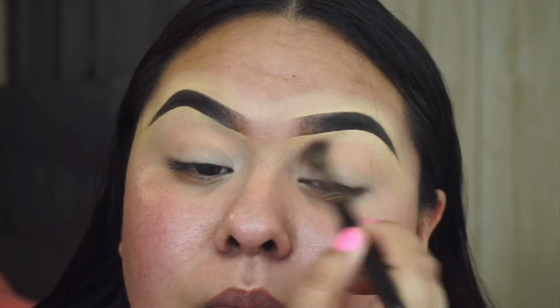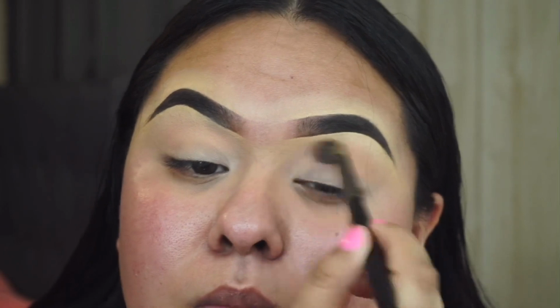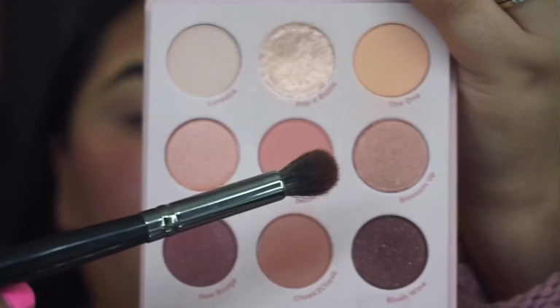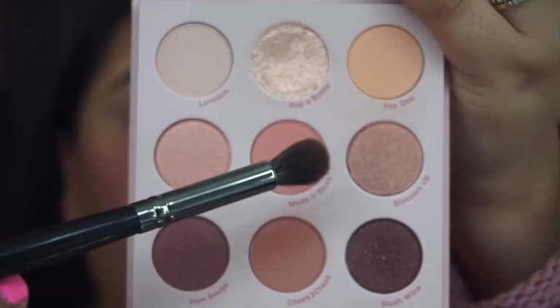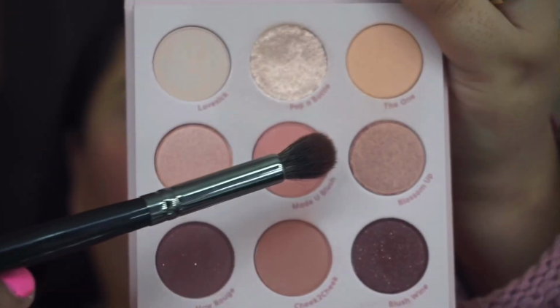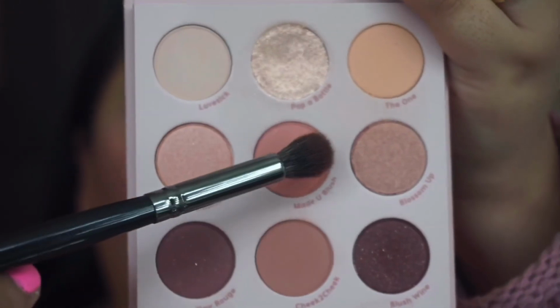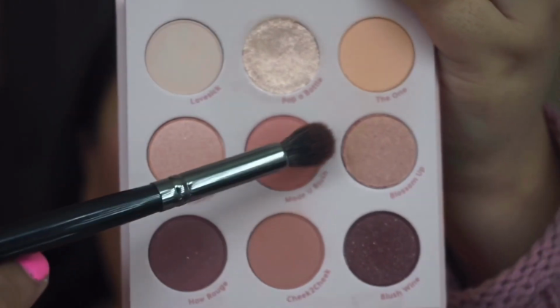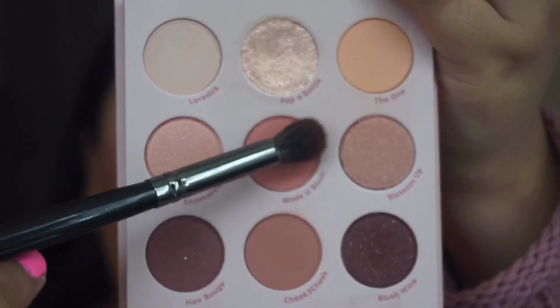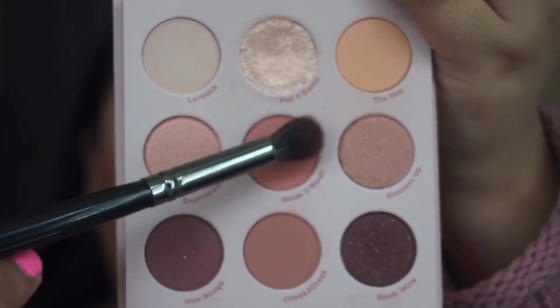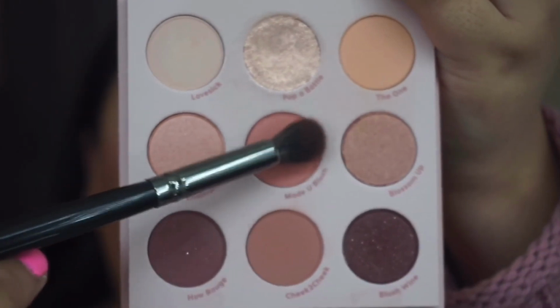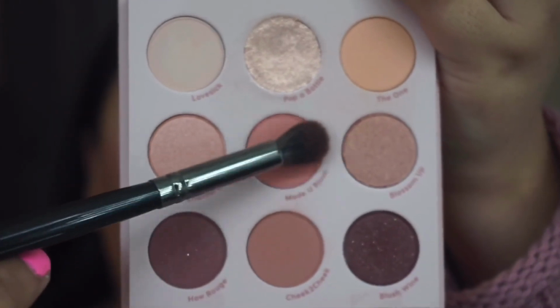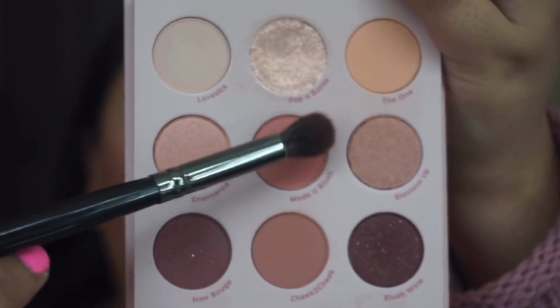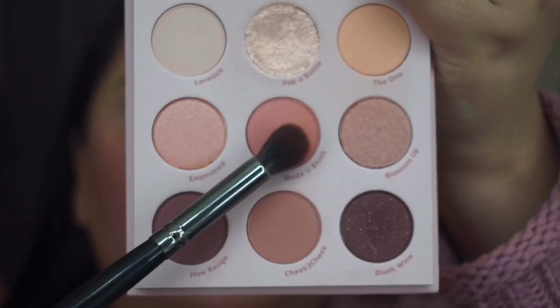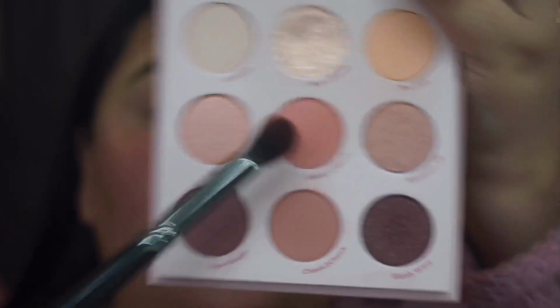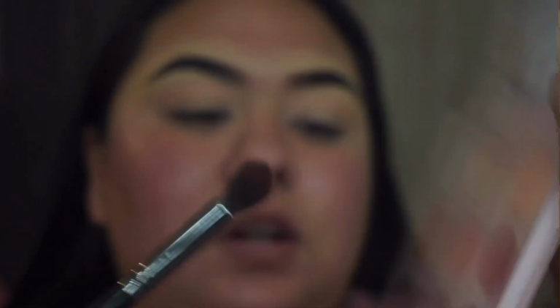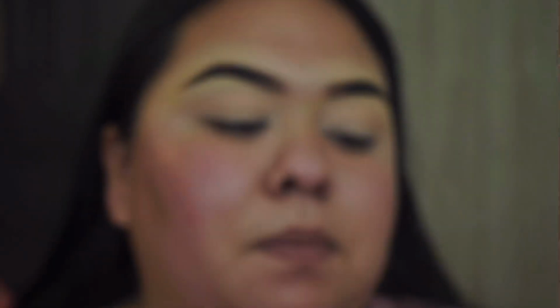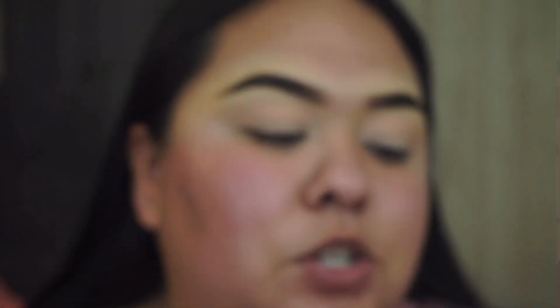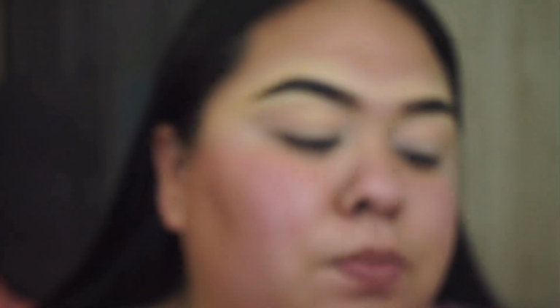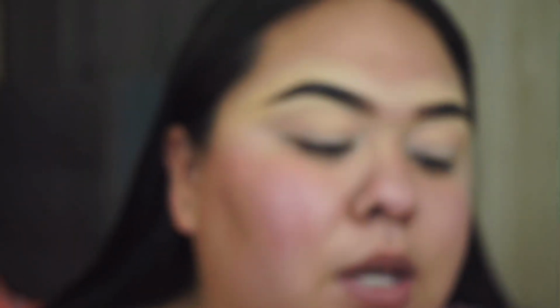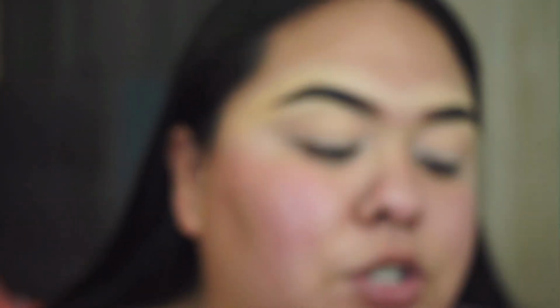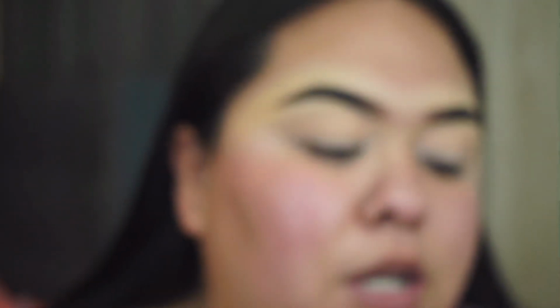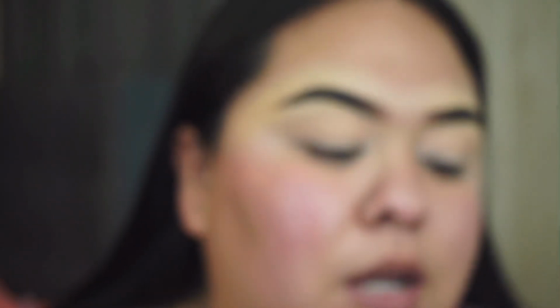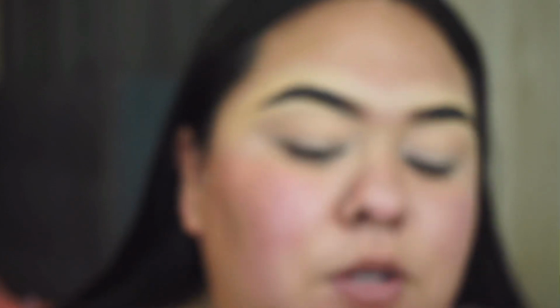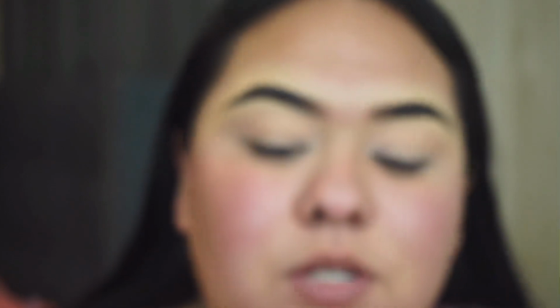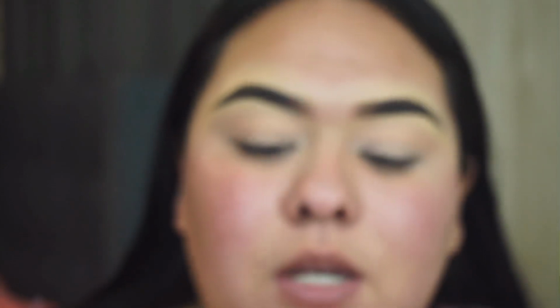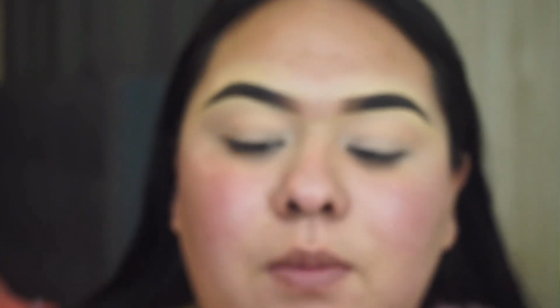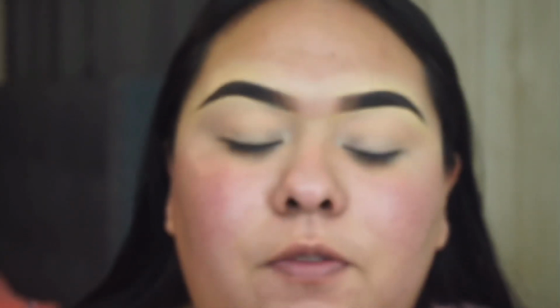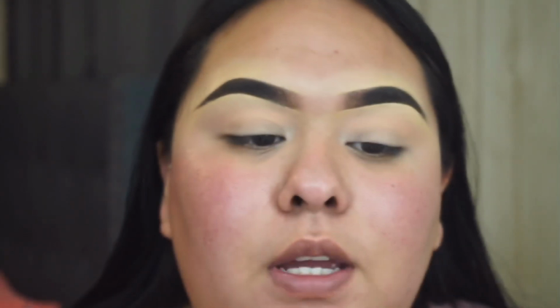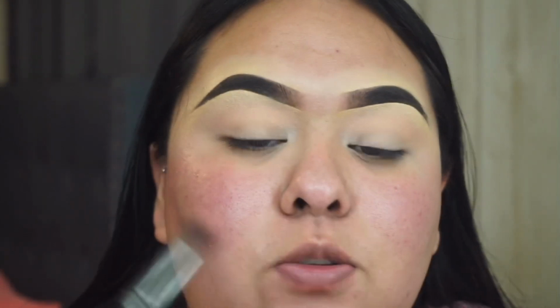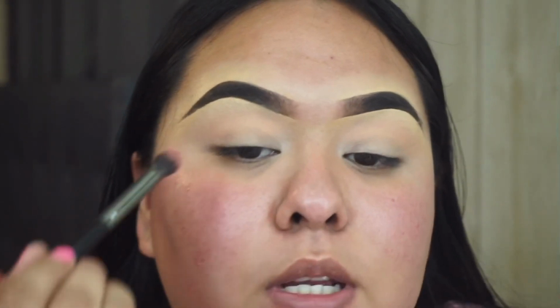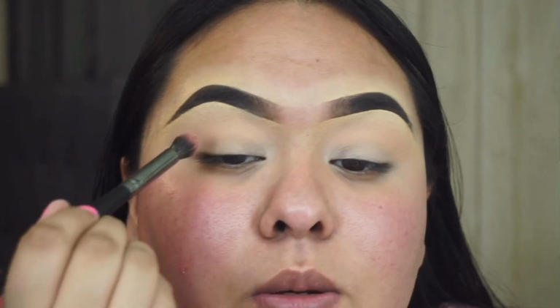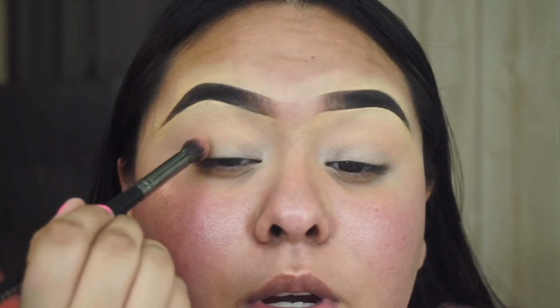The next shade I'm going to take is this one, it's called 'Made You Blush,' and I'm using a Morphe E22 brush.